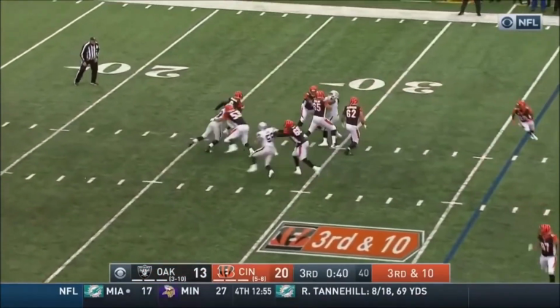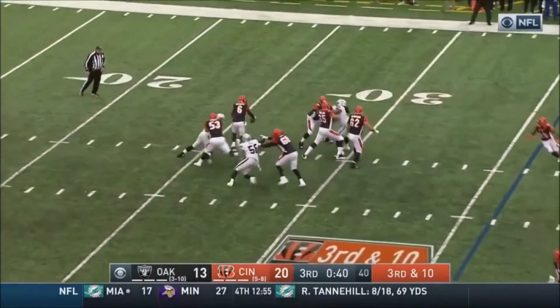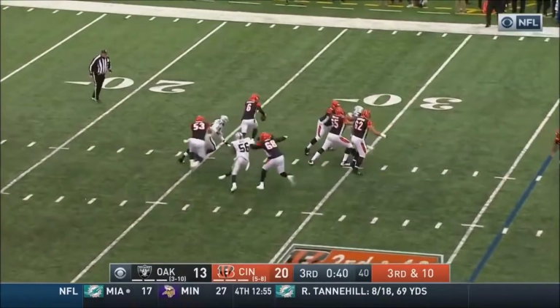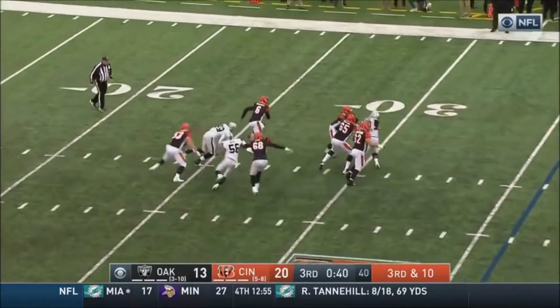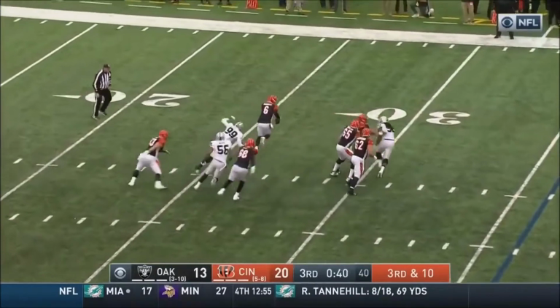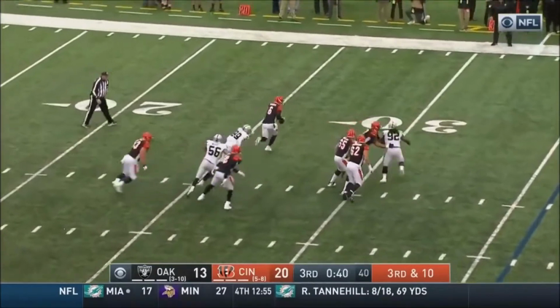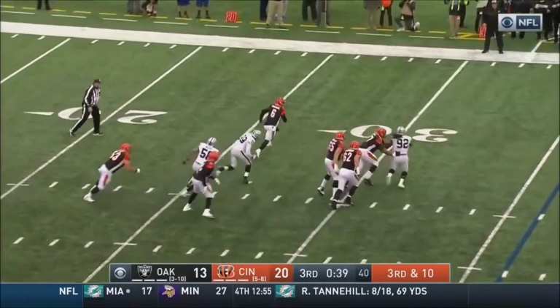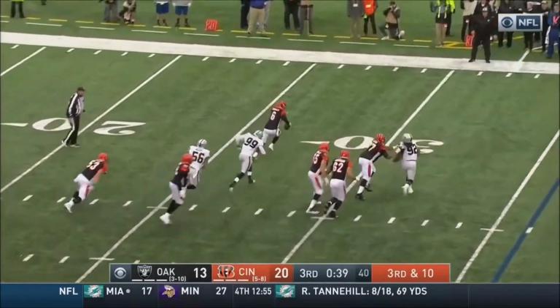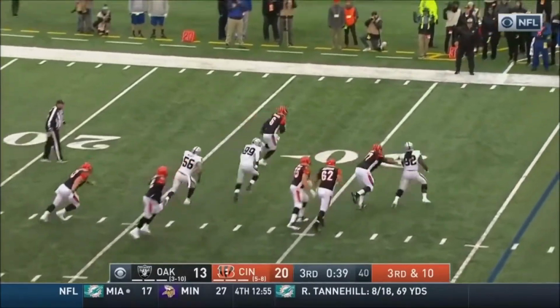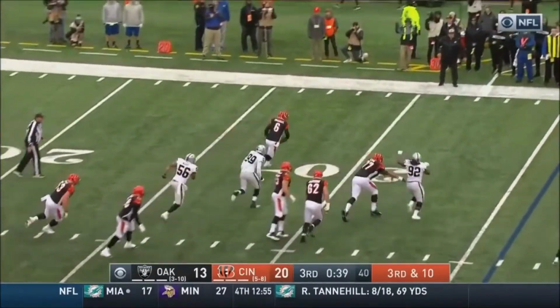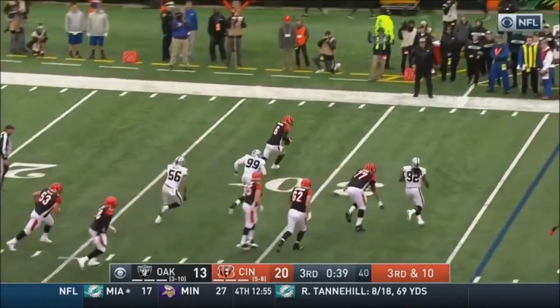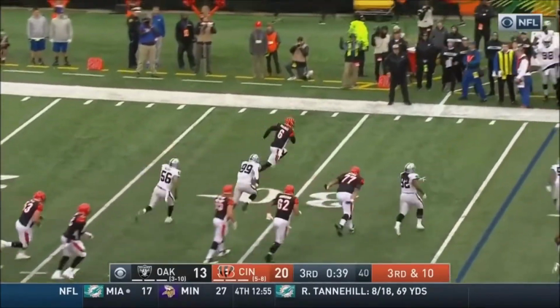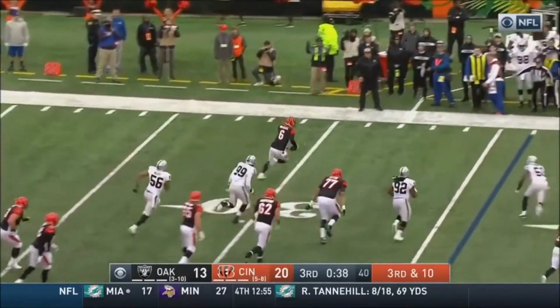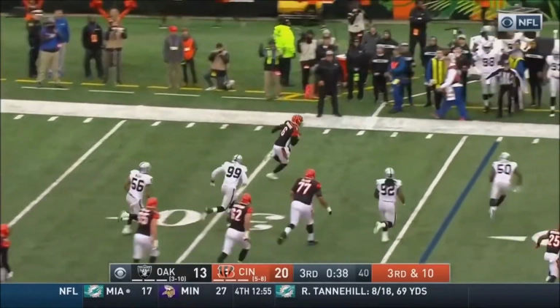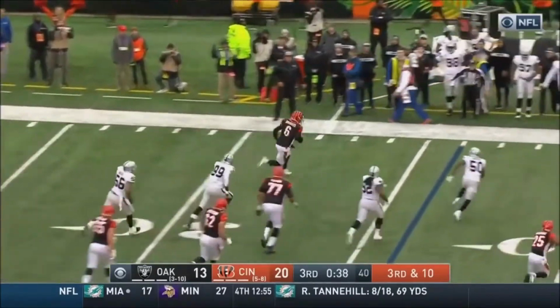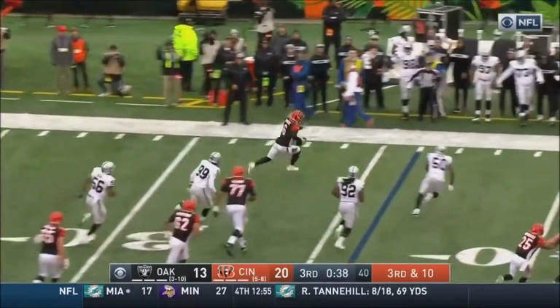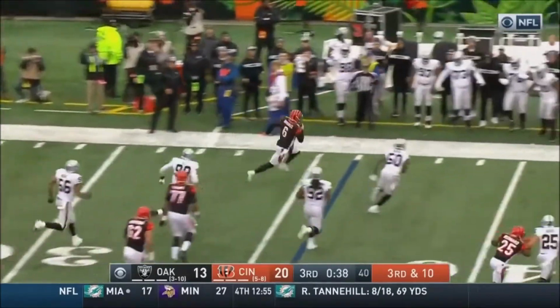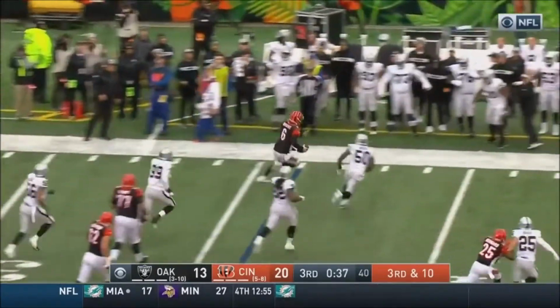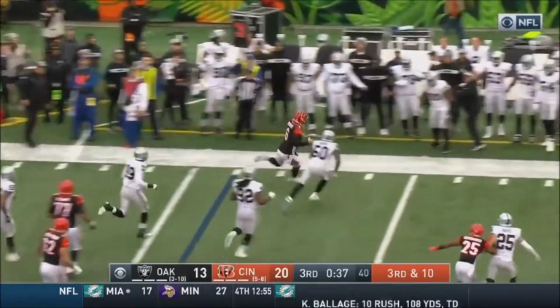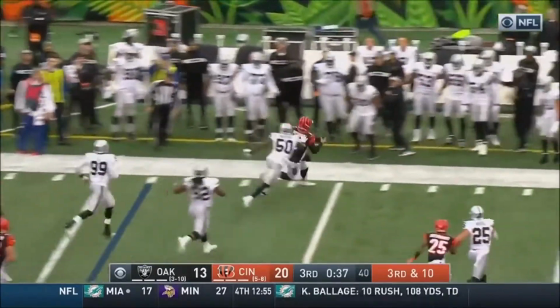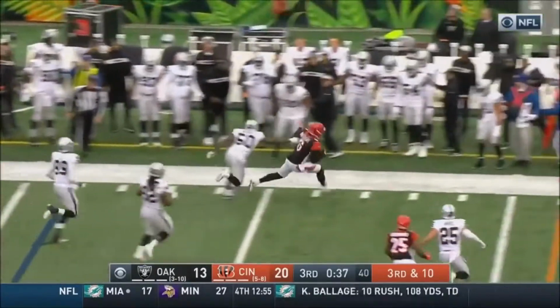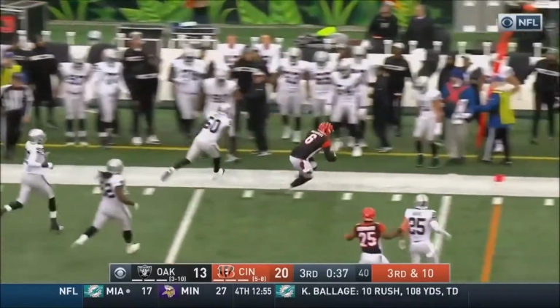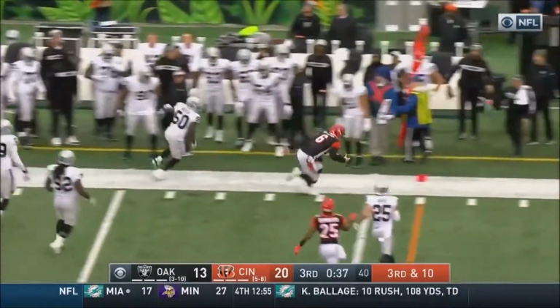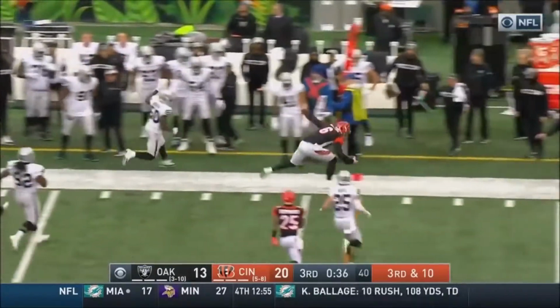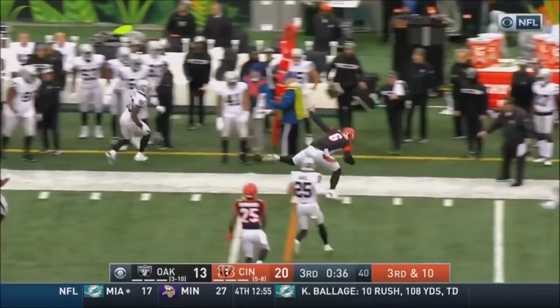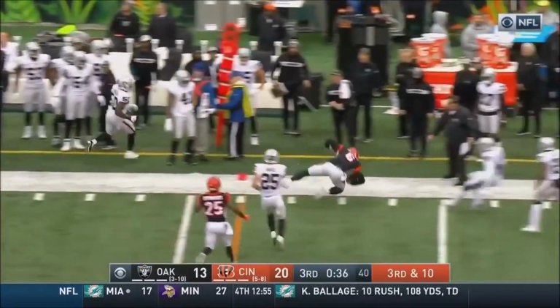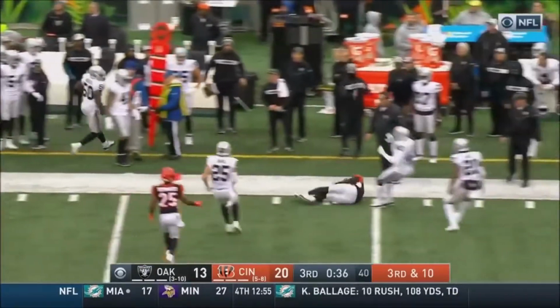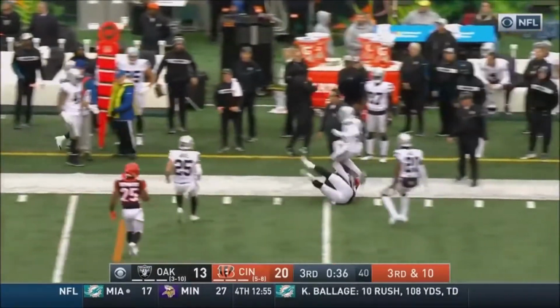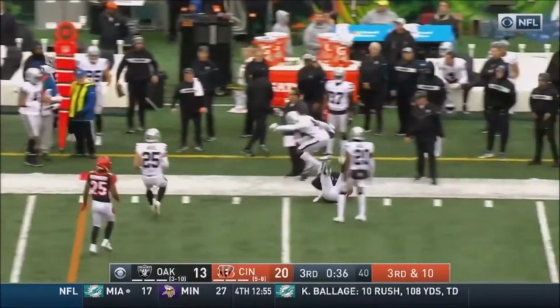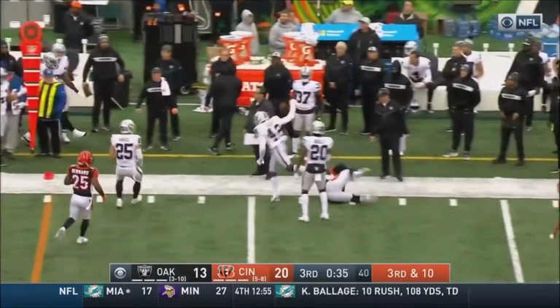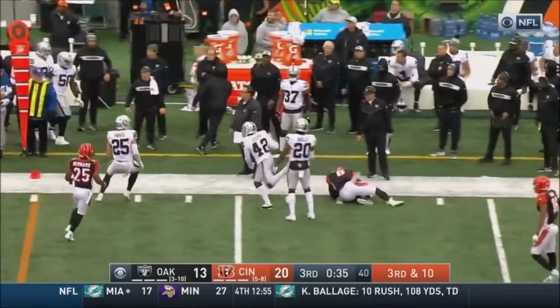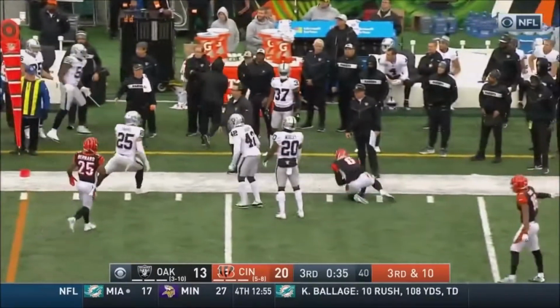Driscoll, pressure coming. Escapes Key. Driscoll will run it. Driscoll turns the corner, and then he's going.